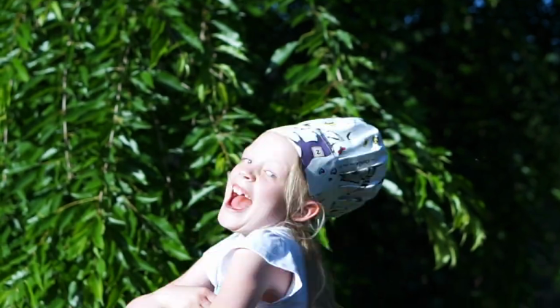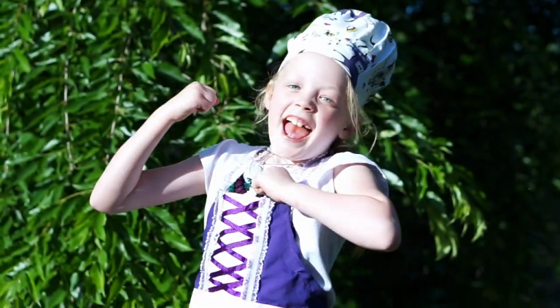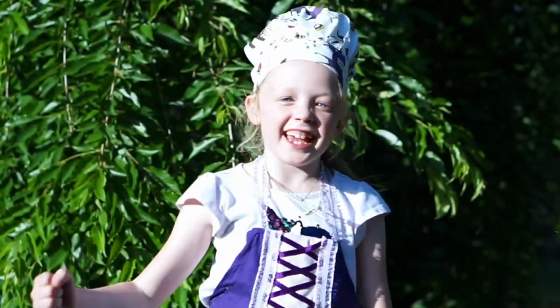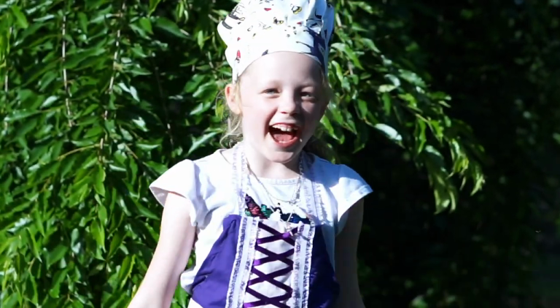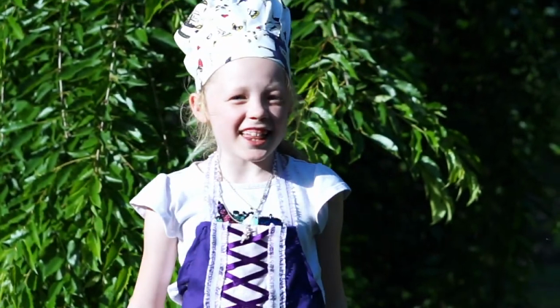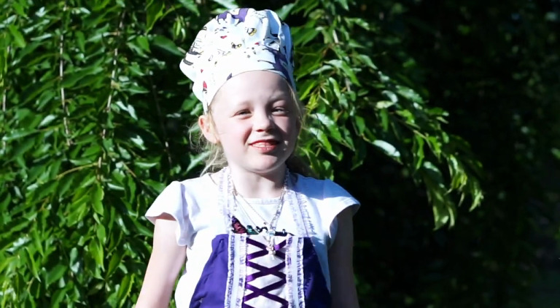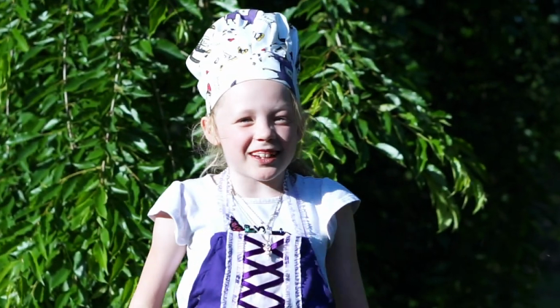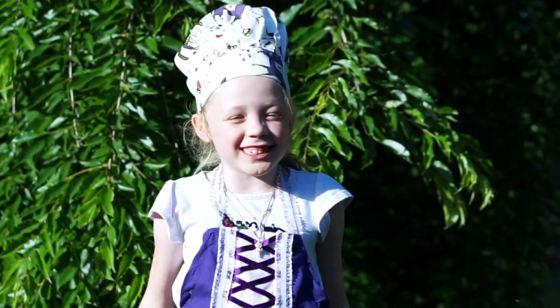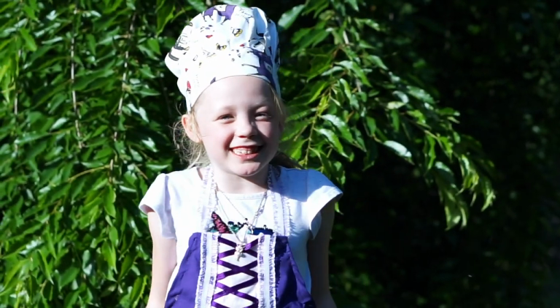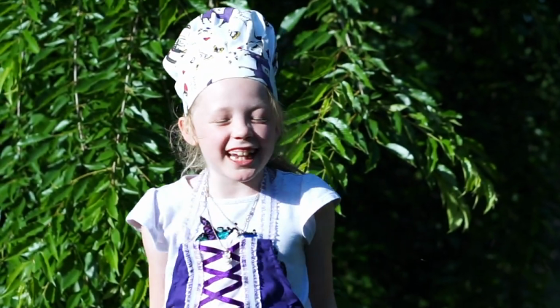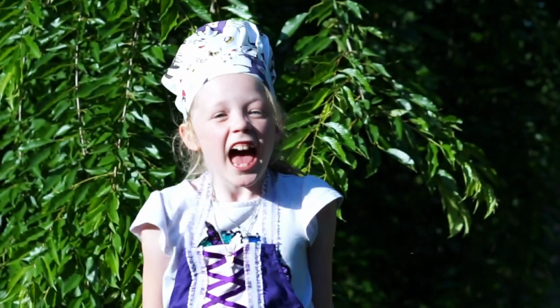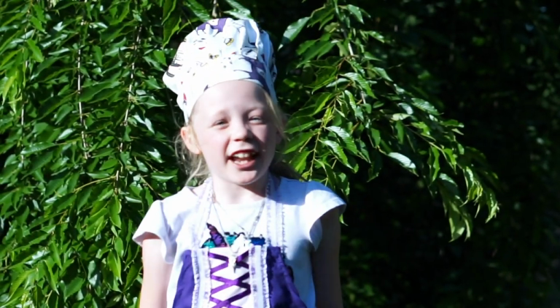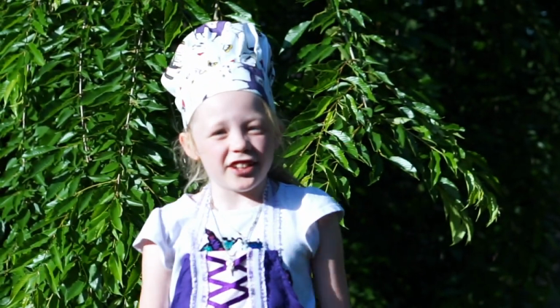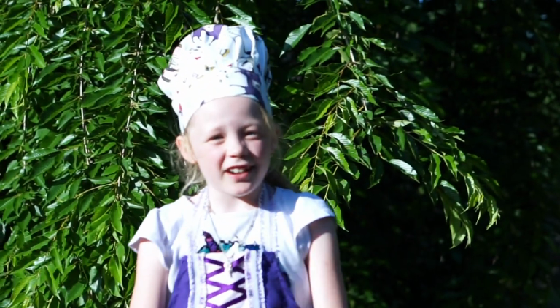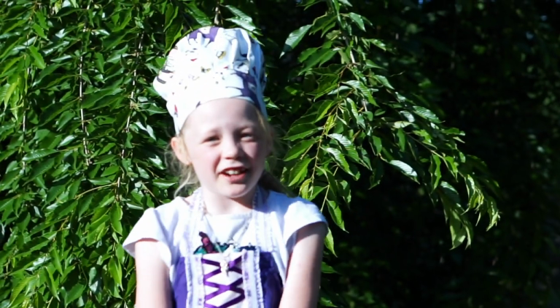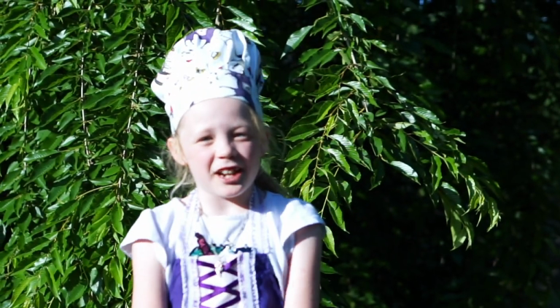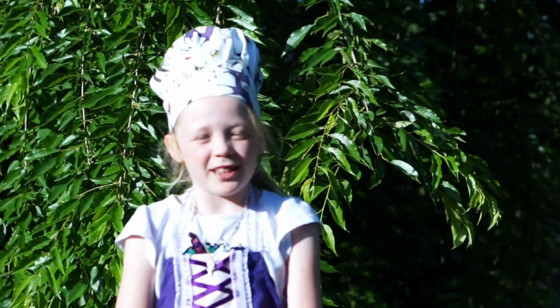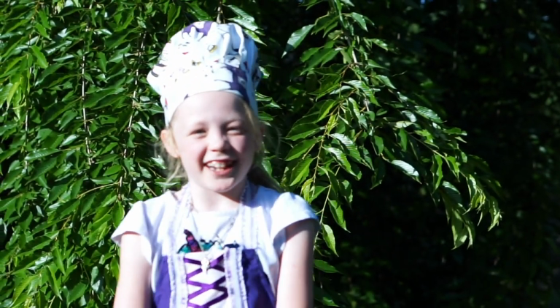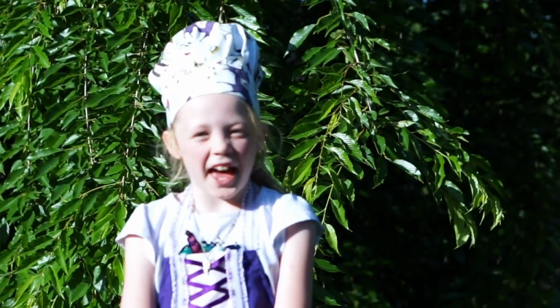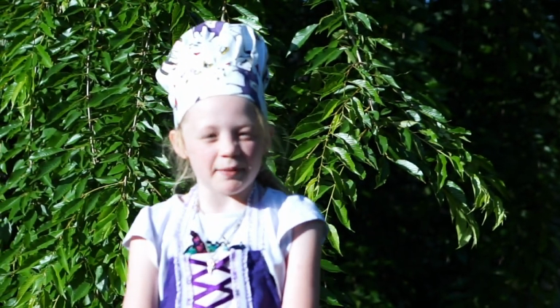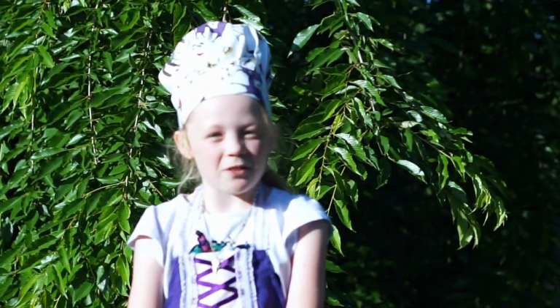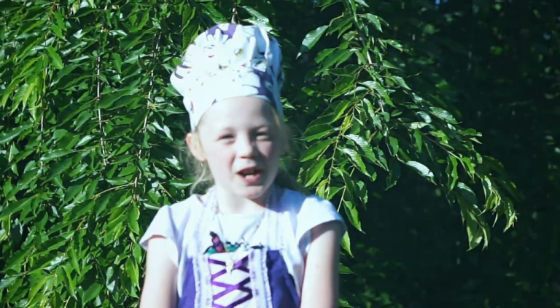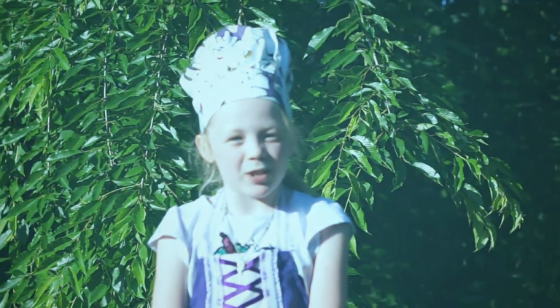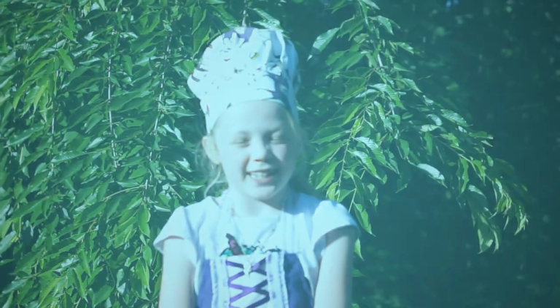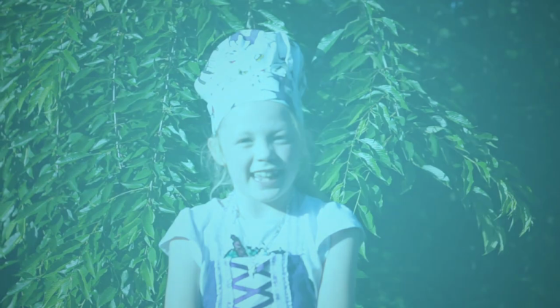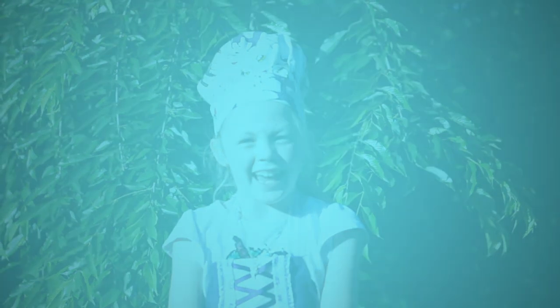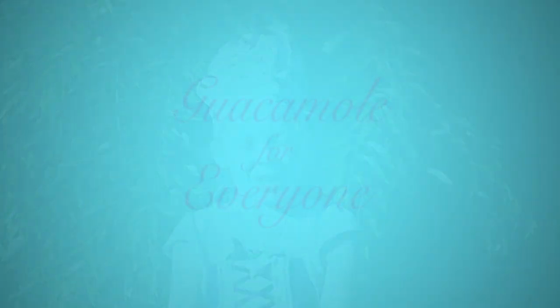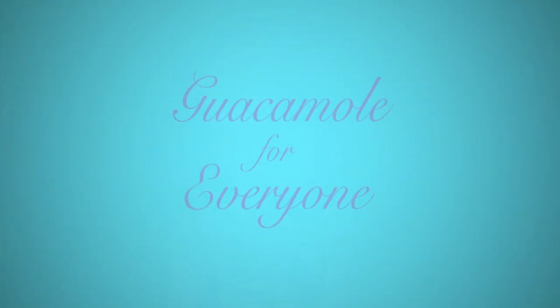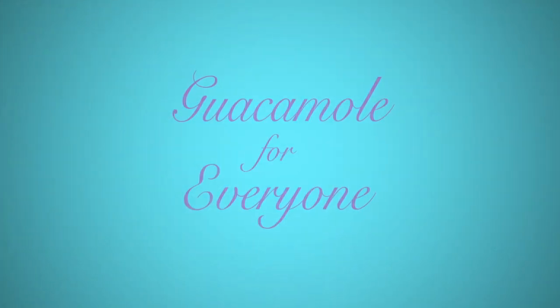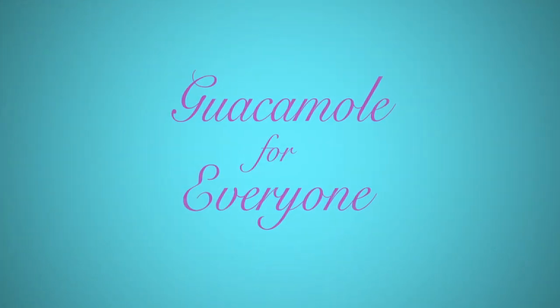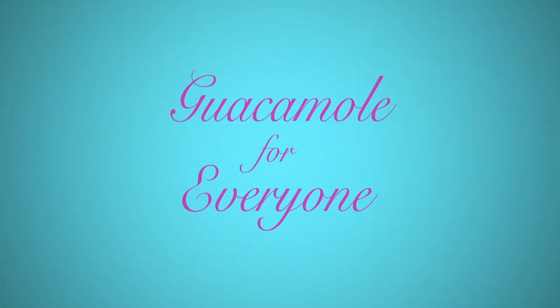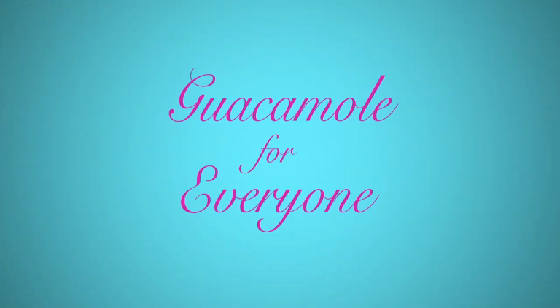Hey guys, I'm Chef Christine and you guys are going to be learning how to make guacamole today. I hope you enjoy learning.